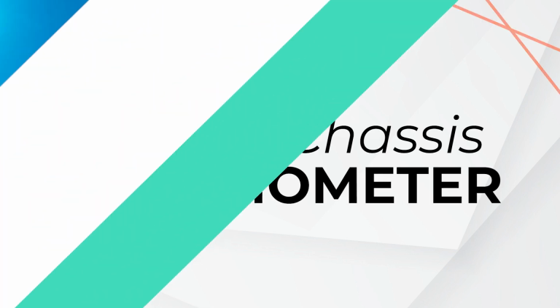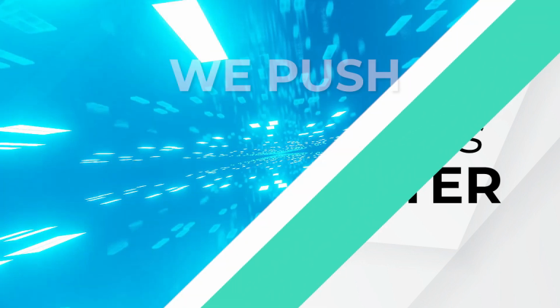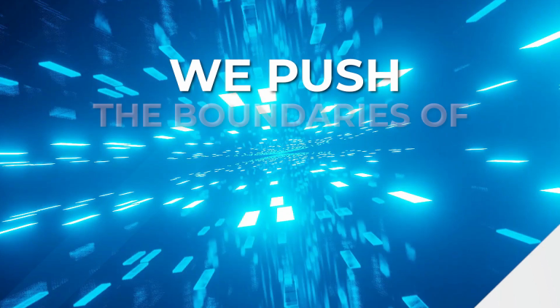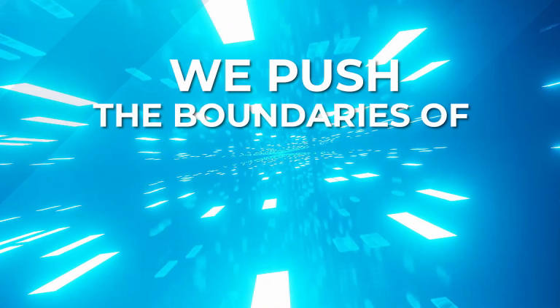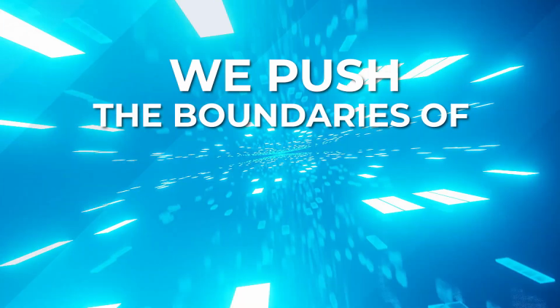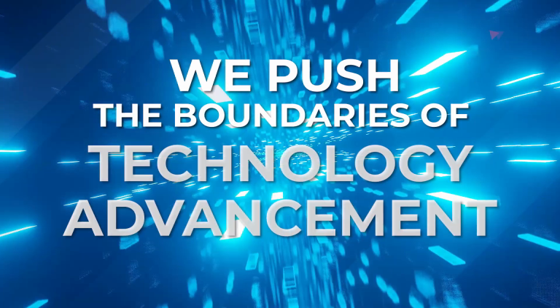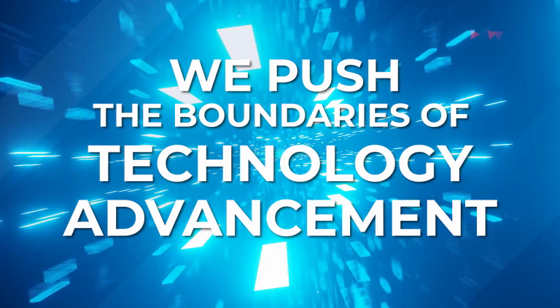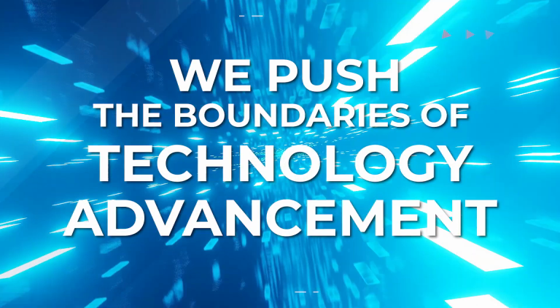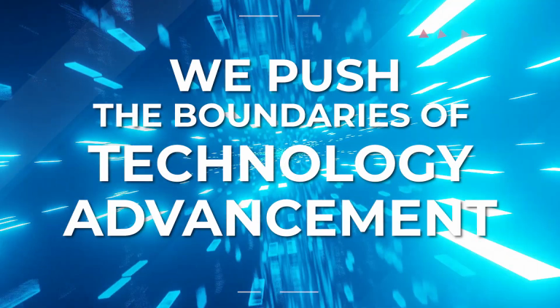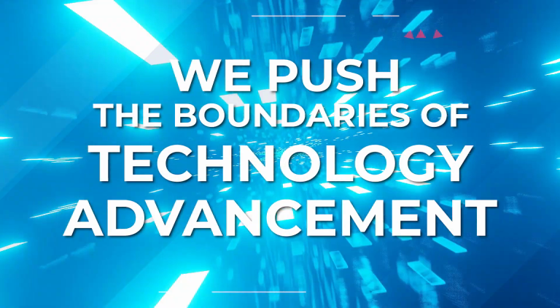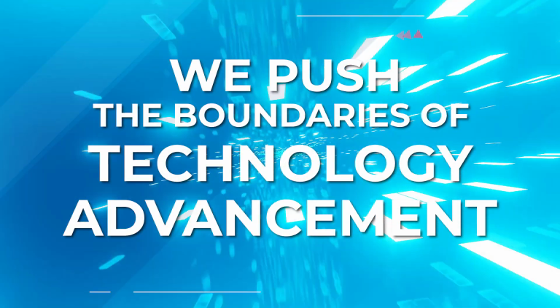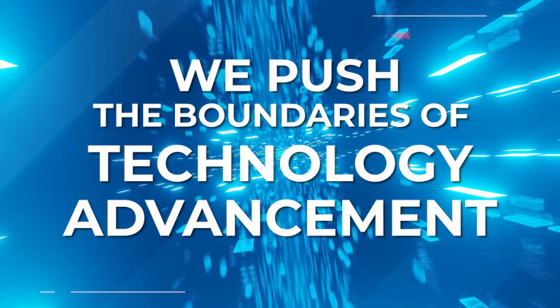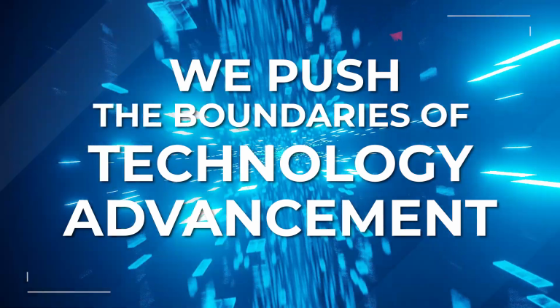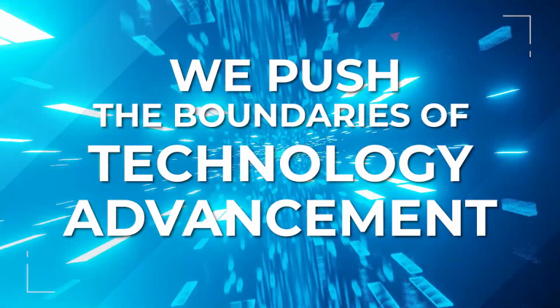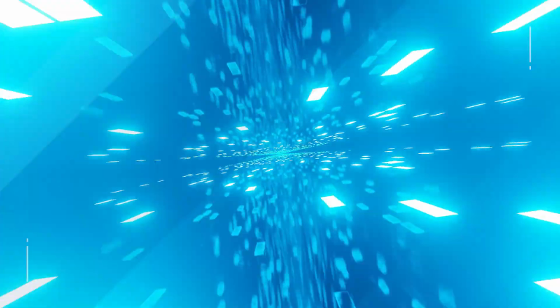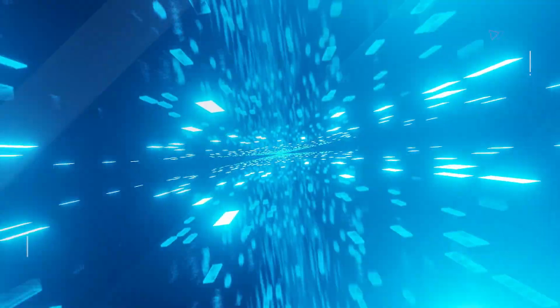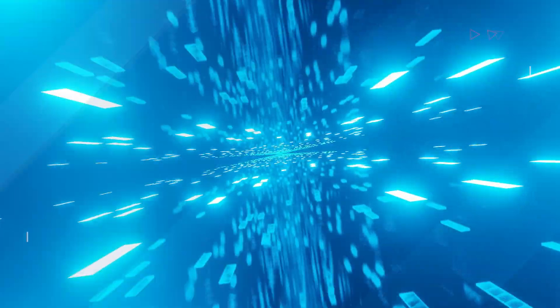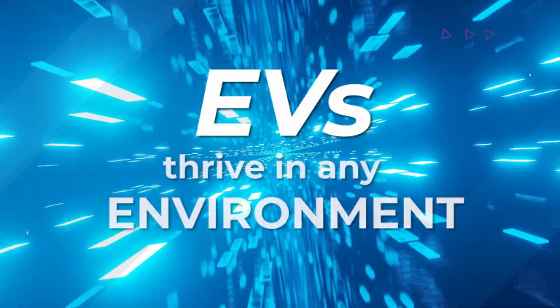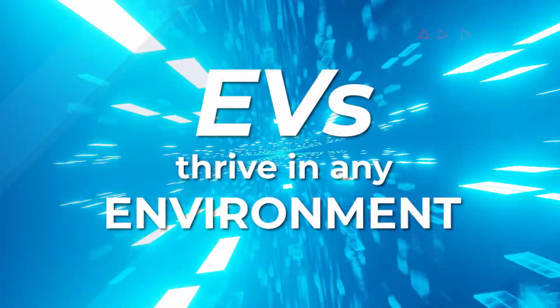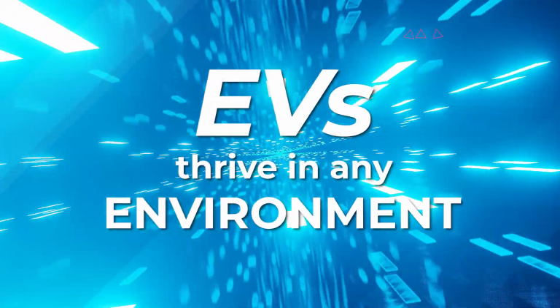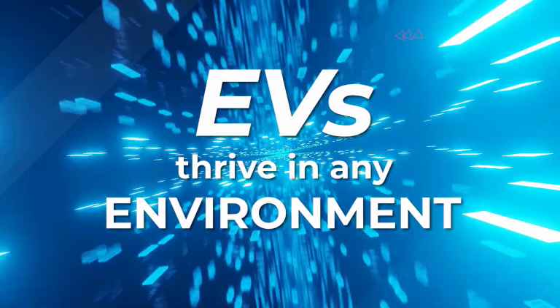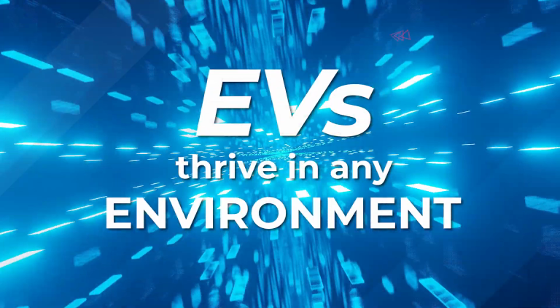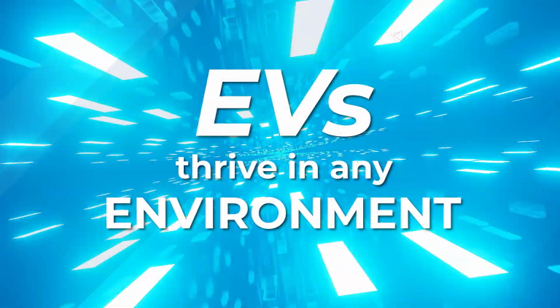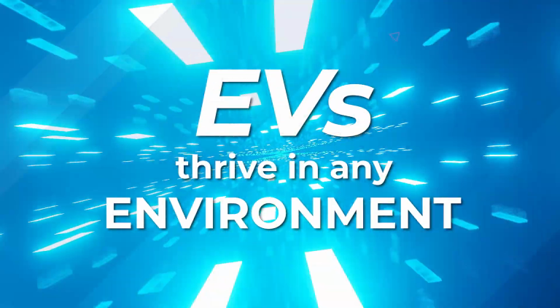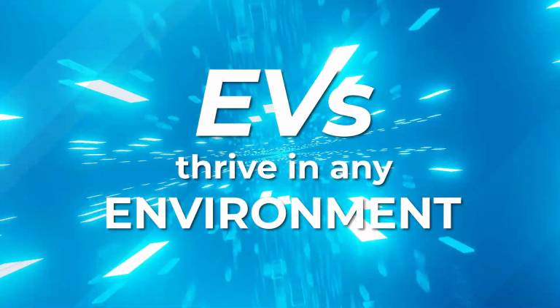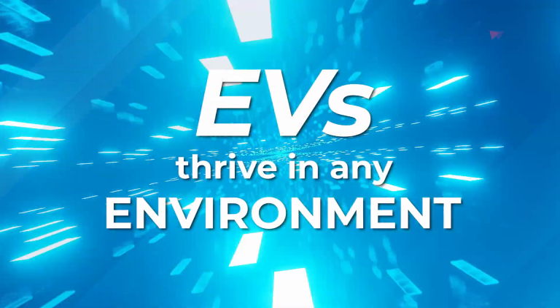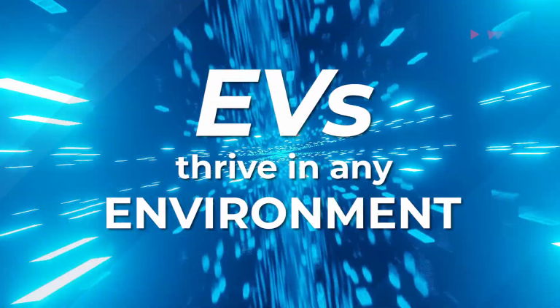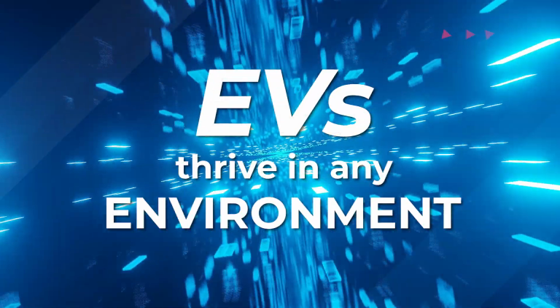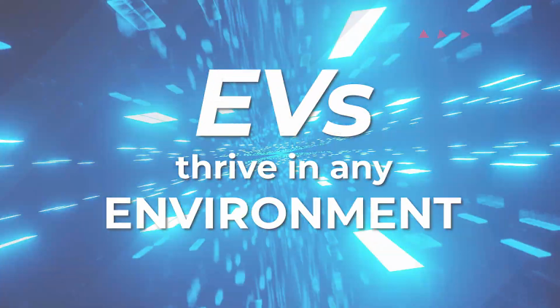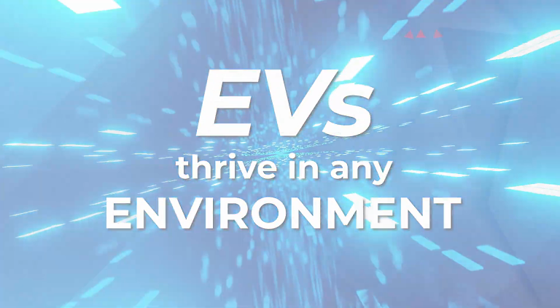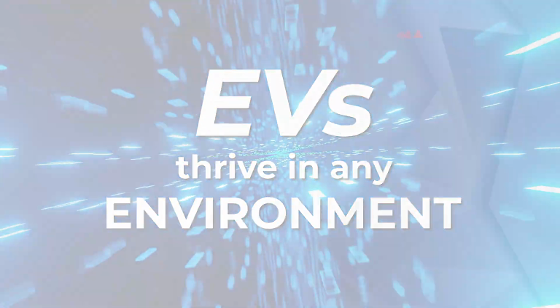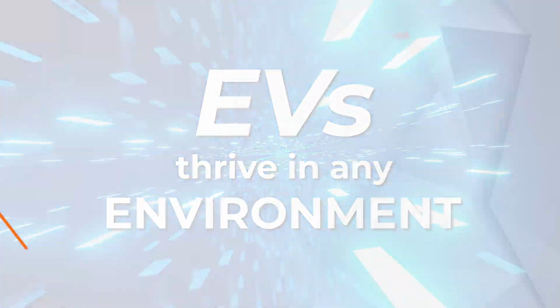We push the boundaries of technology advancement, ensuring that EVs can thrive in any environment.